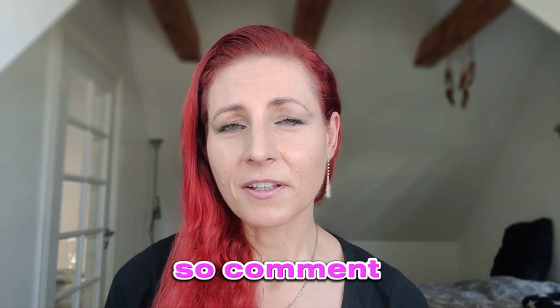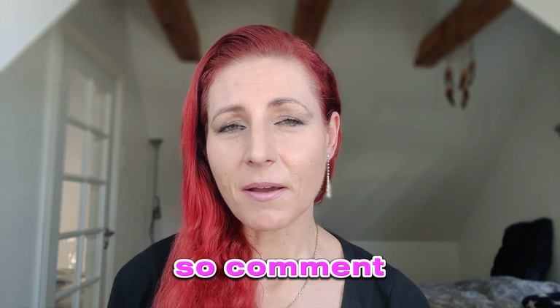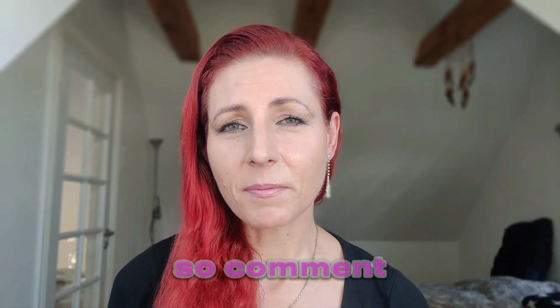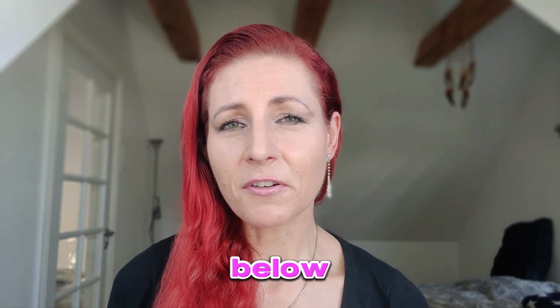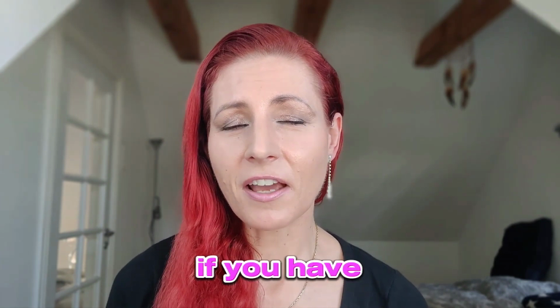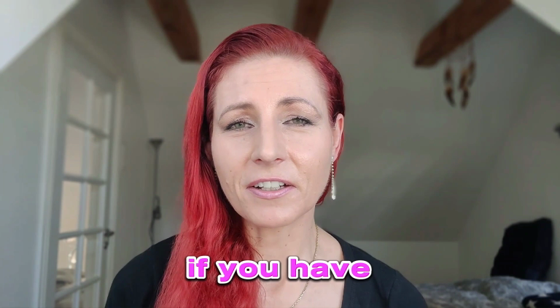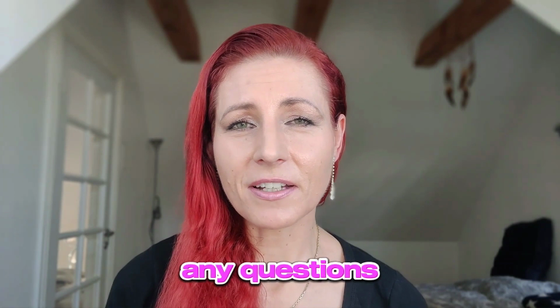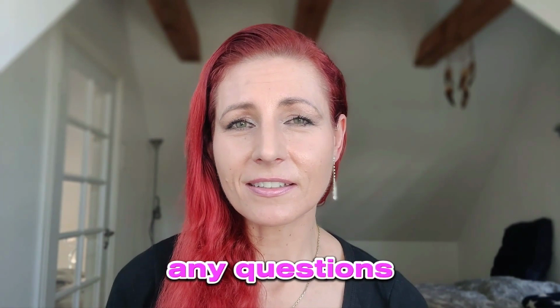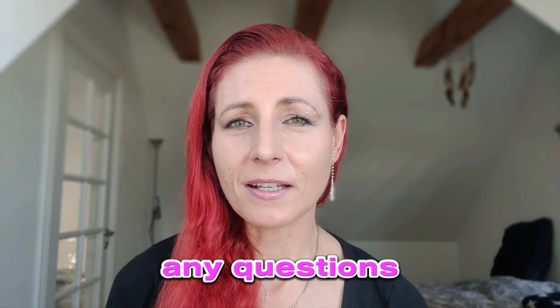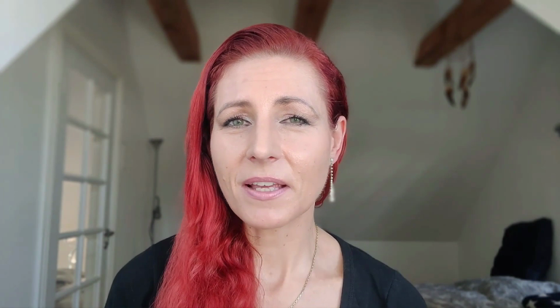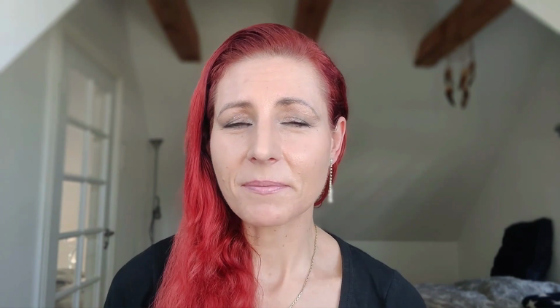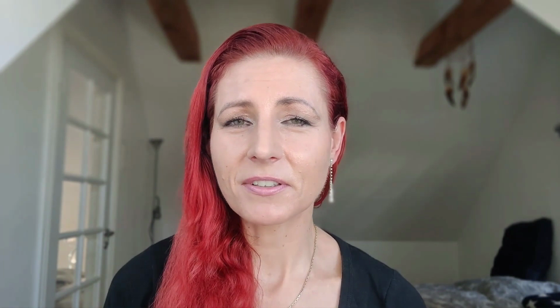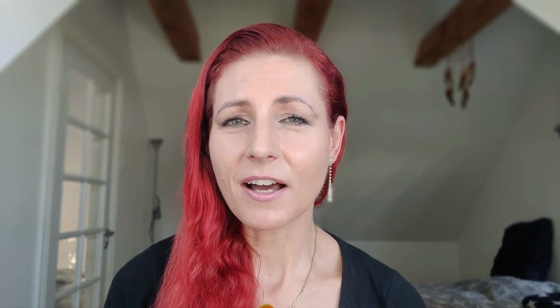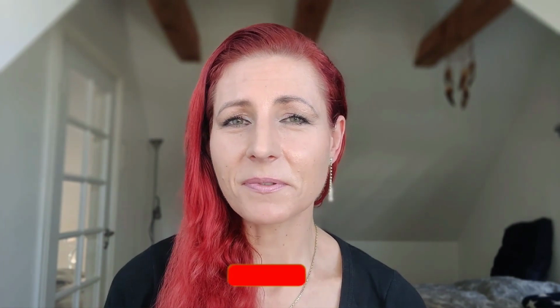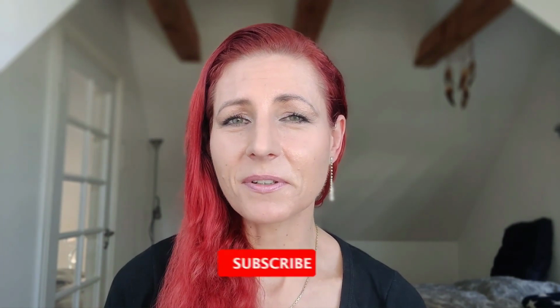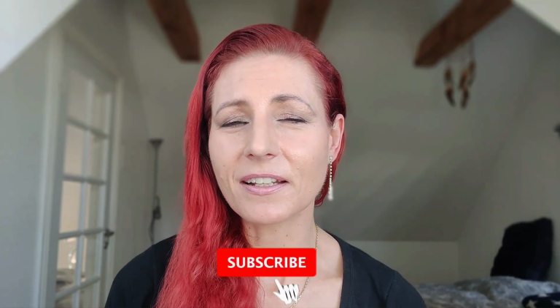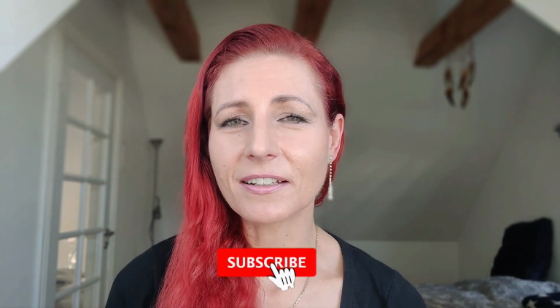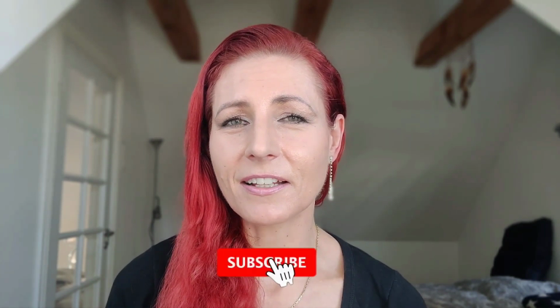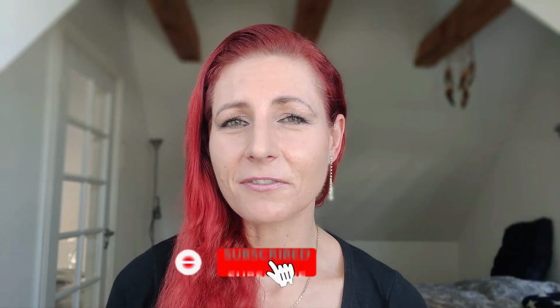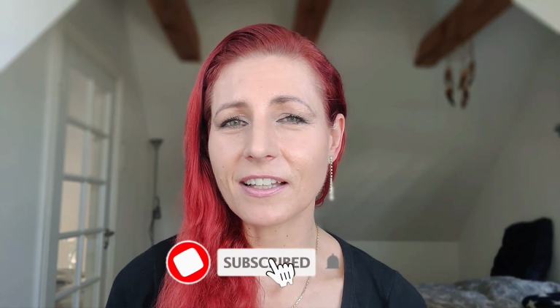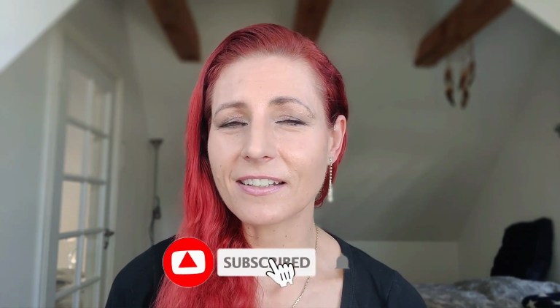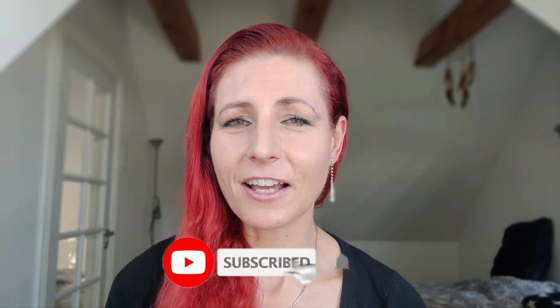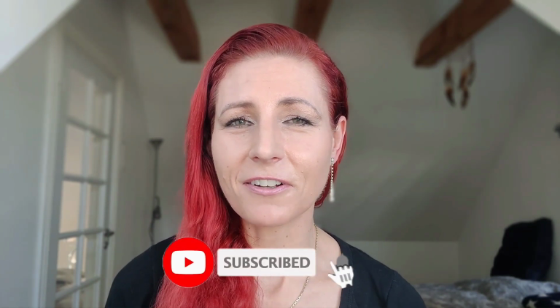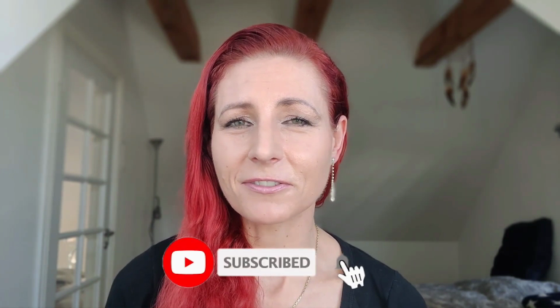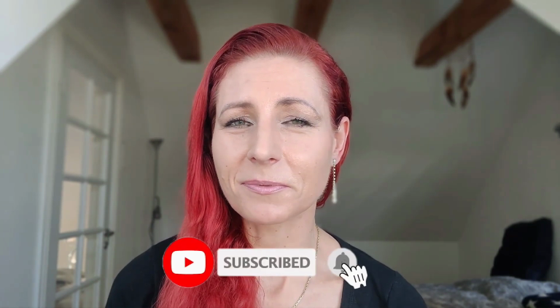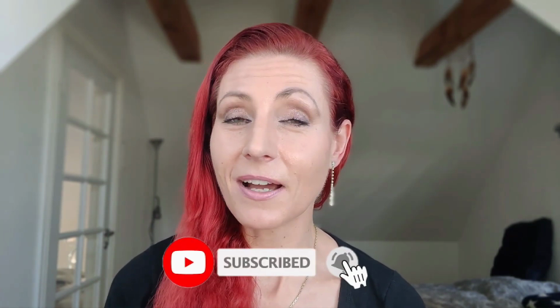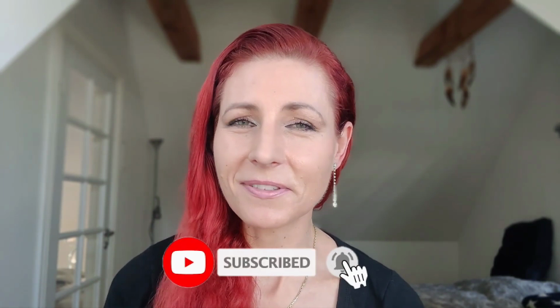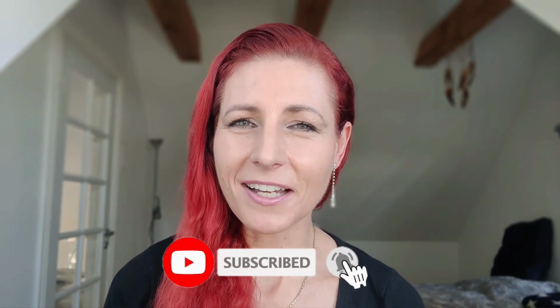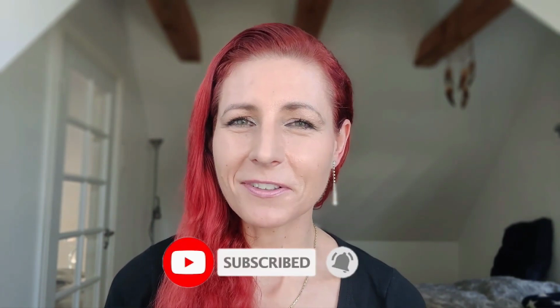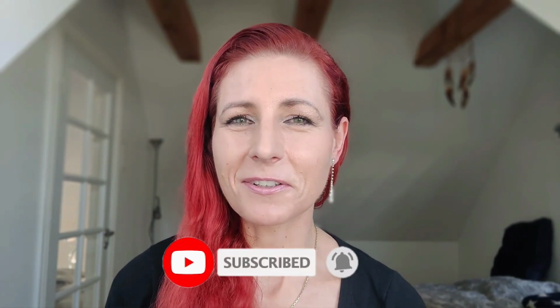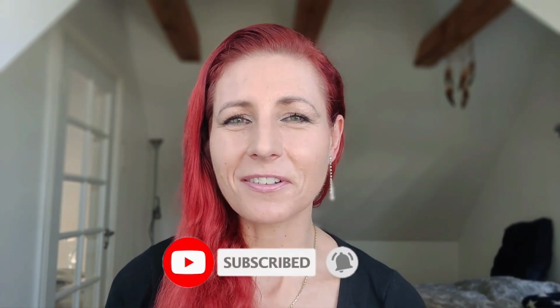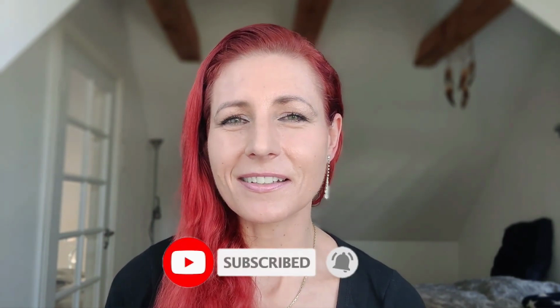Comment below if you have any questions, I'll be happy to help you. And don't forget to like, follow and subscribe, and share it with your friends.